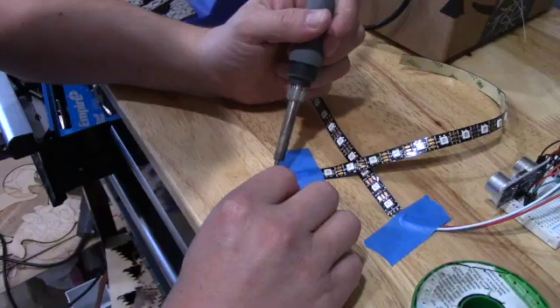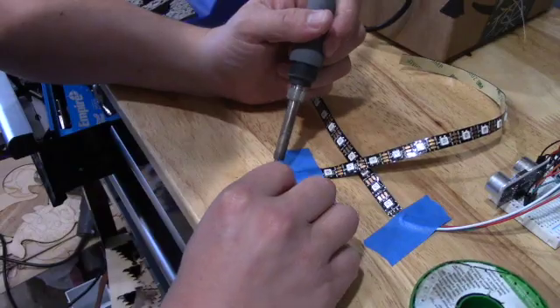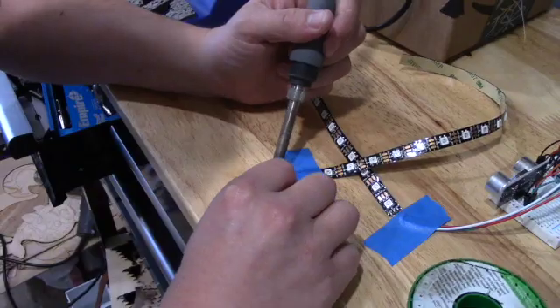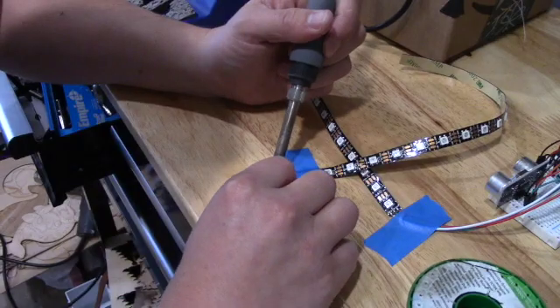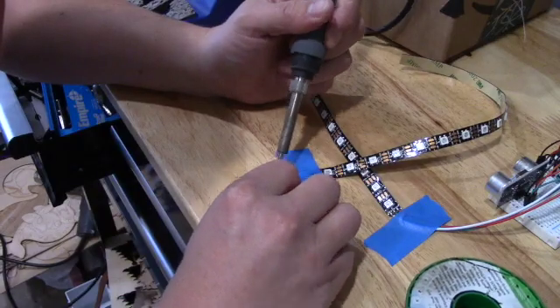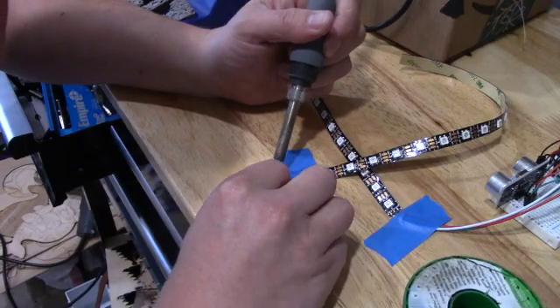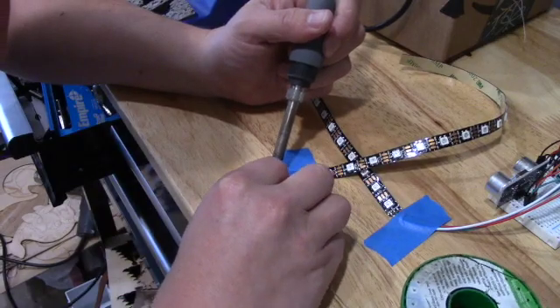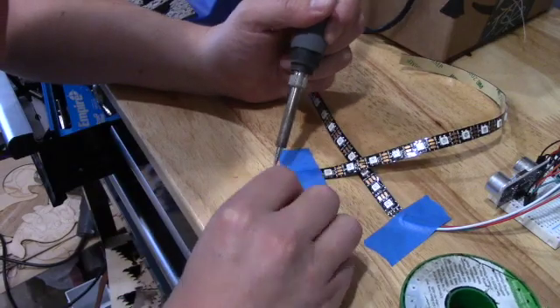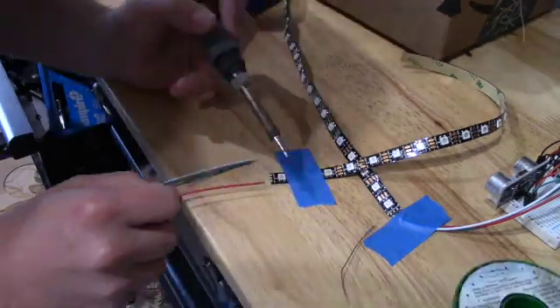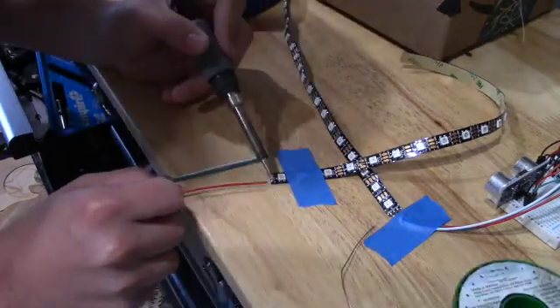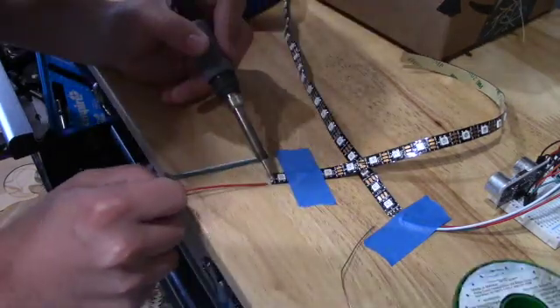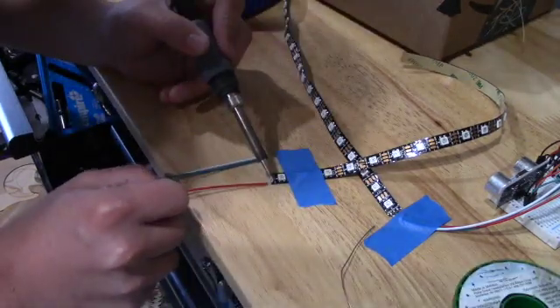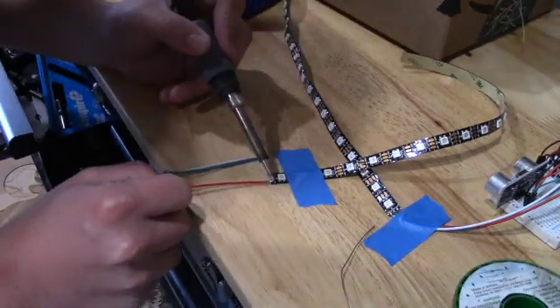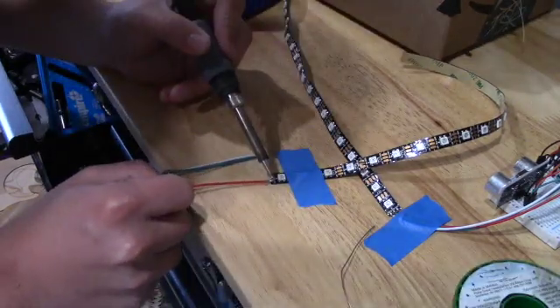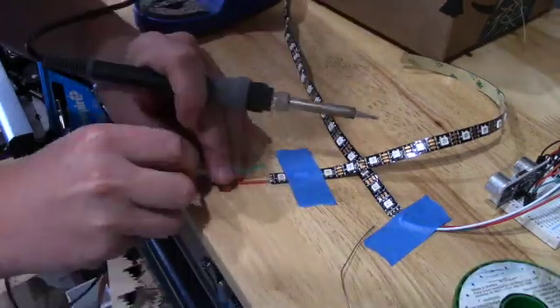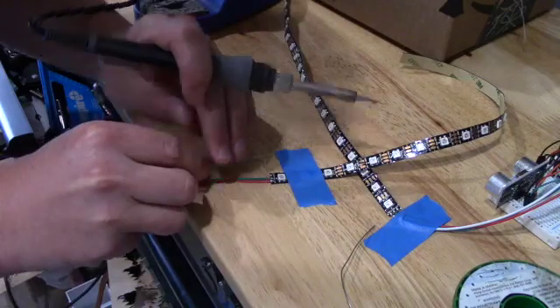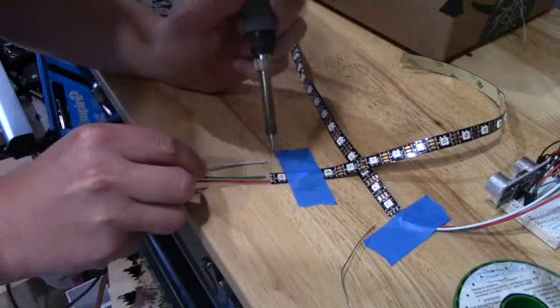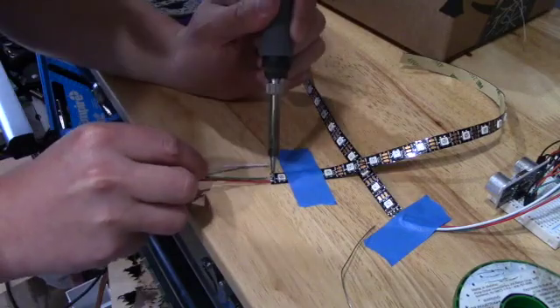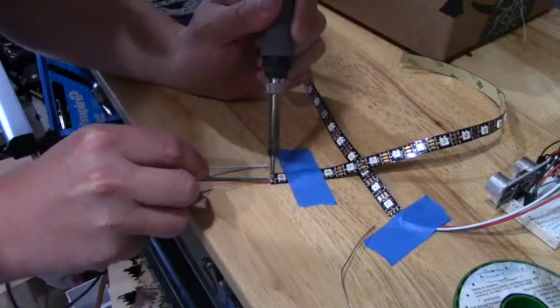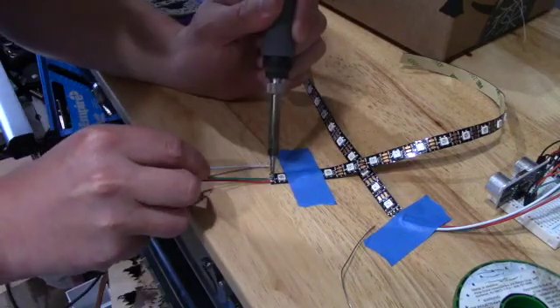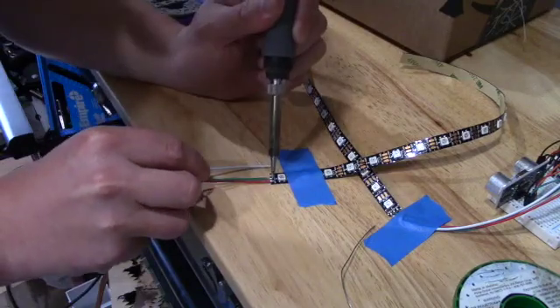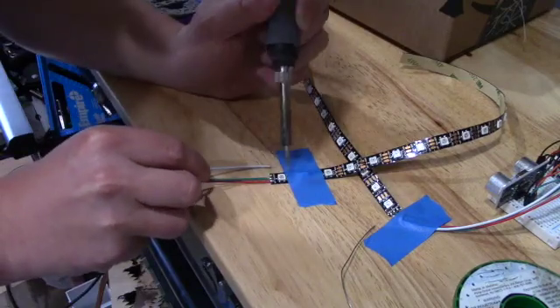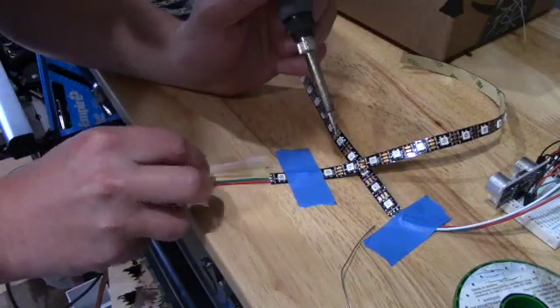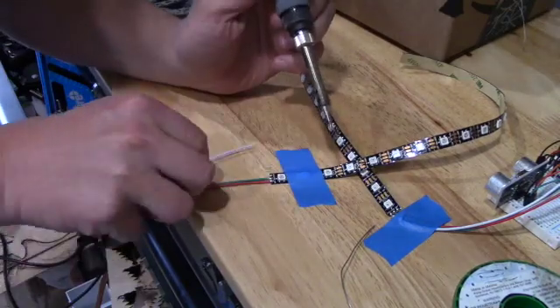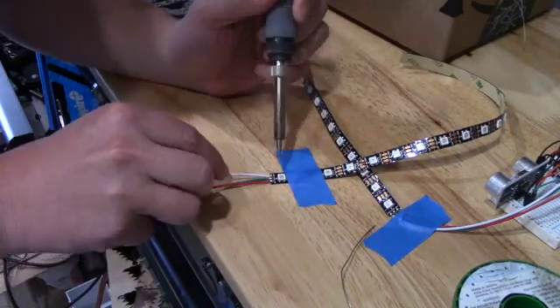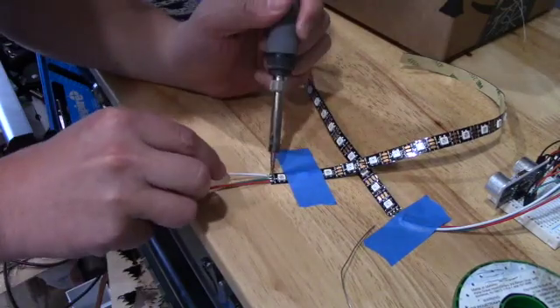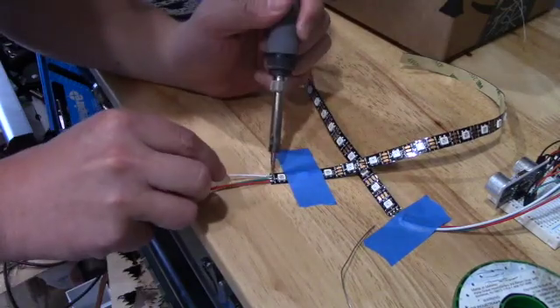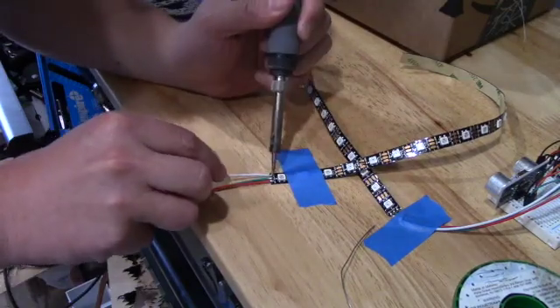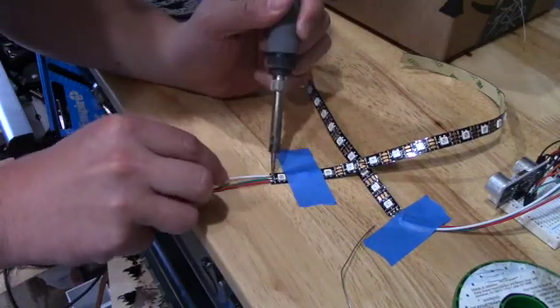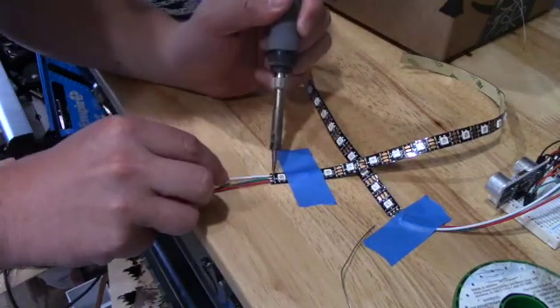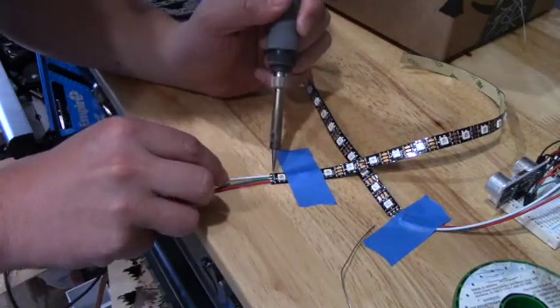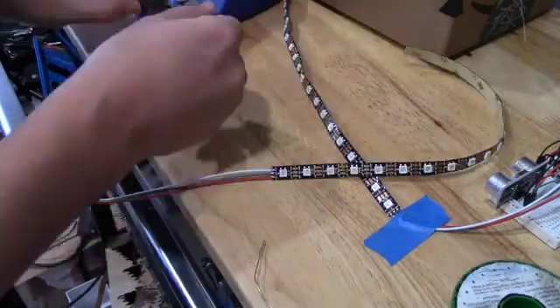The circuit is pretty simple. All we needed was an LED strip, an ultrasonic sensor, and an Arduino Nano.